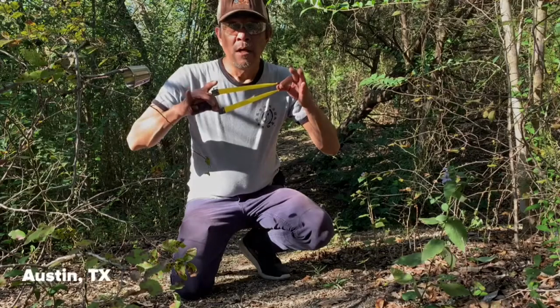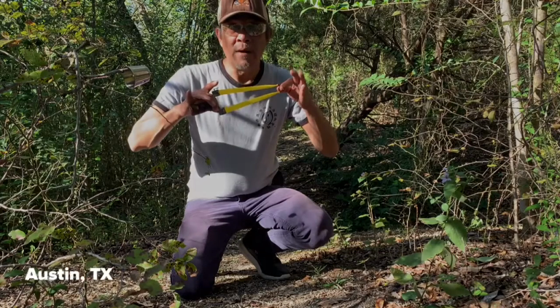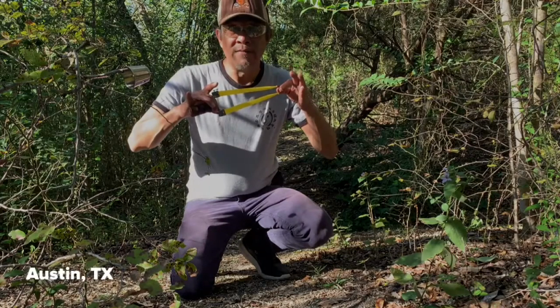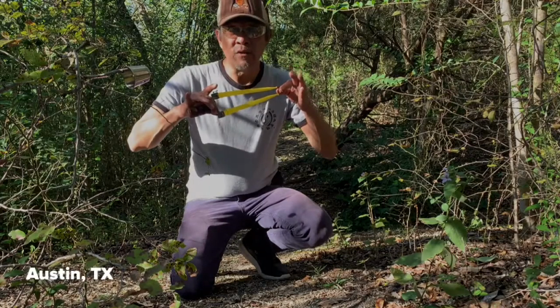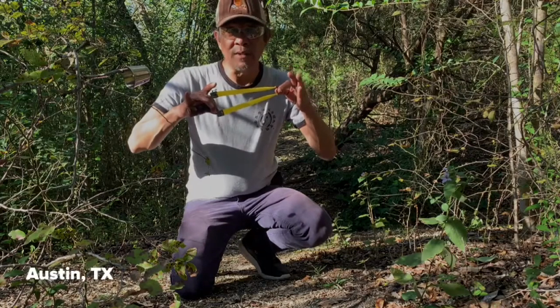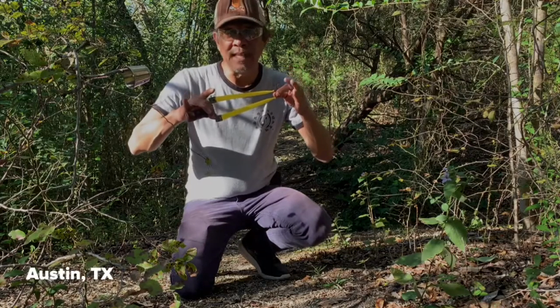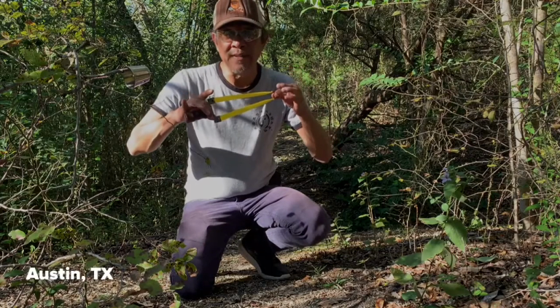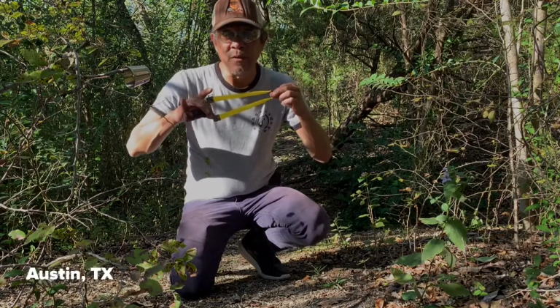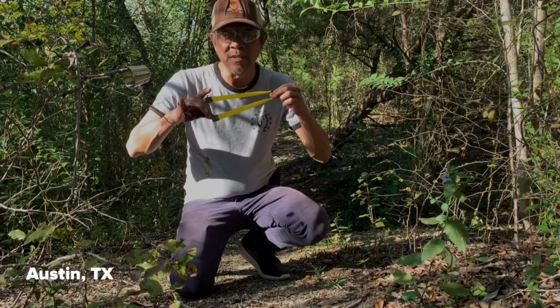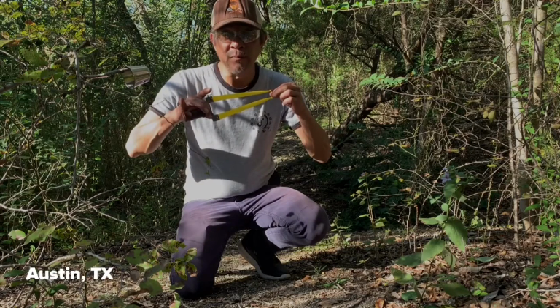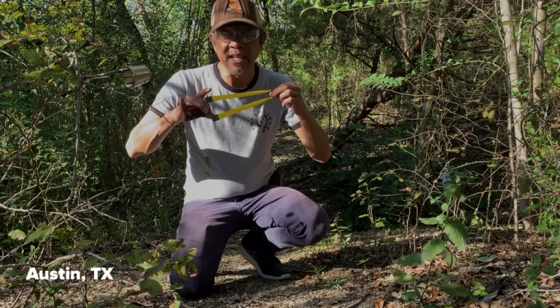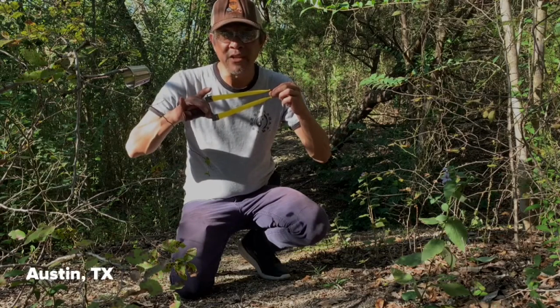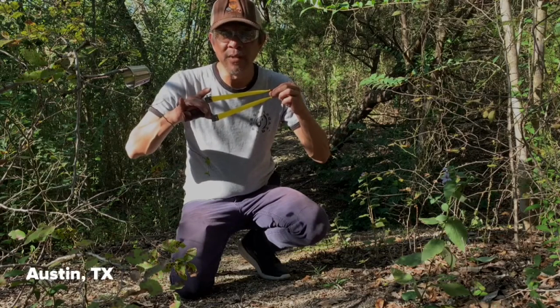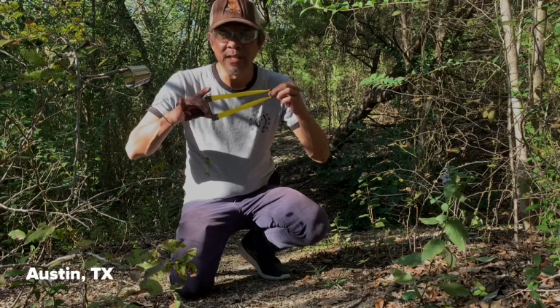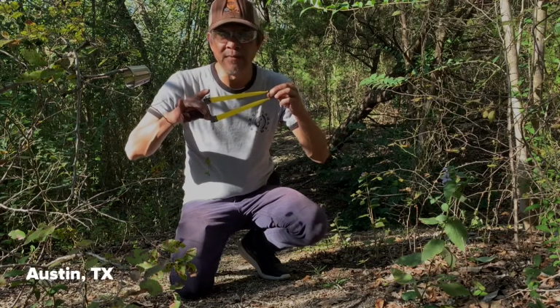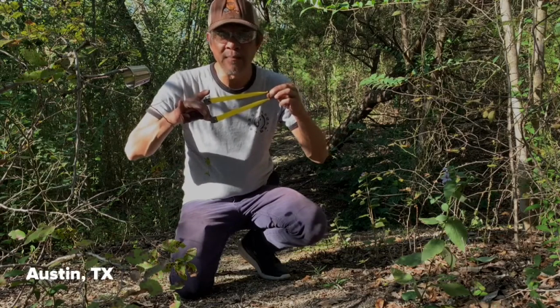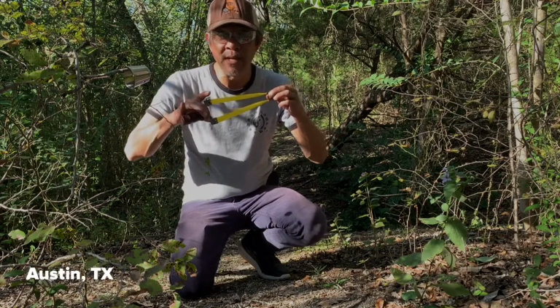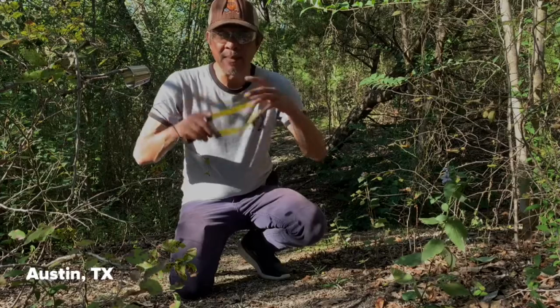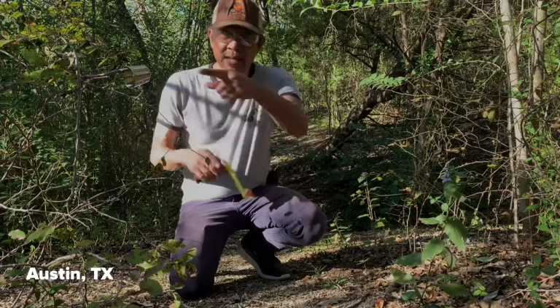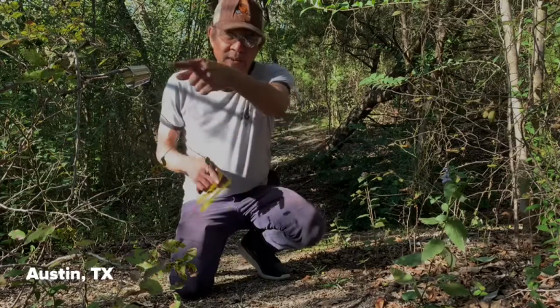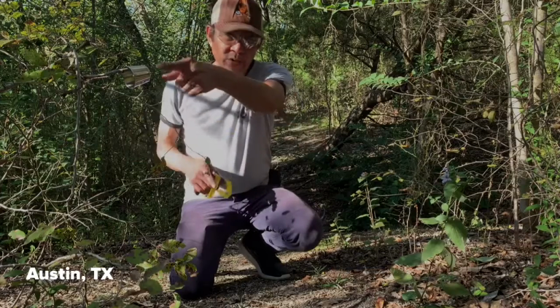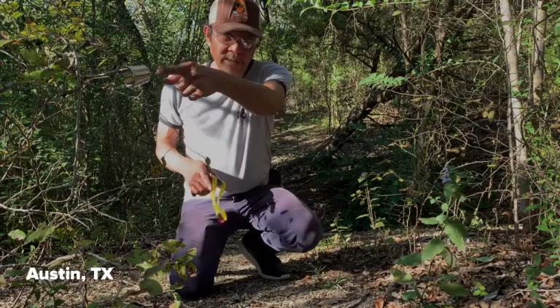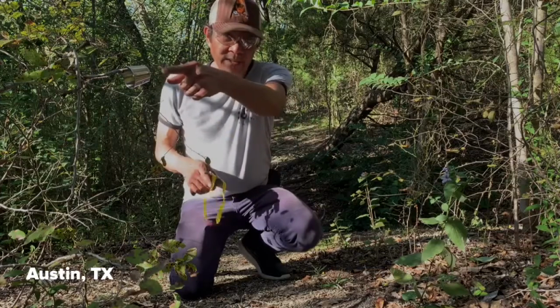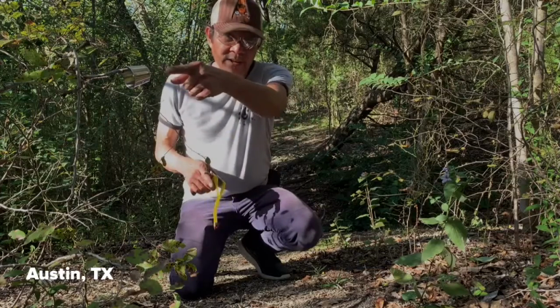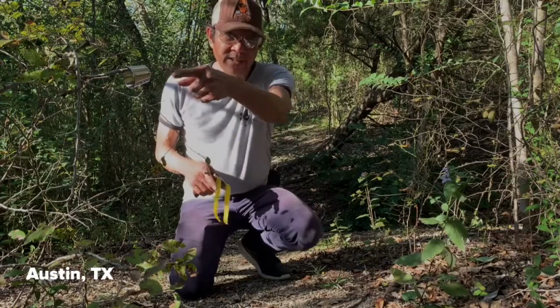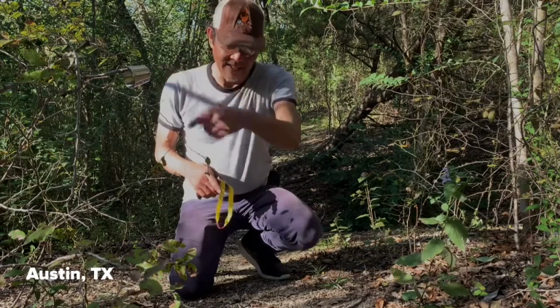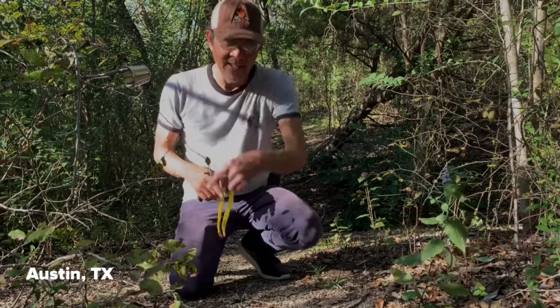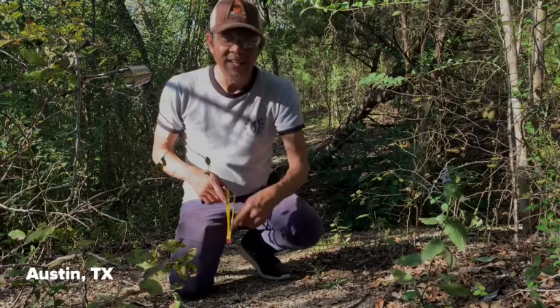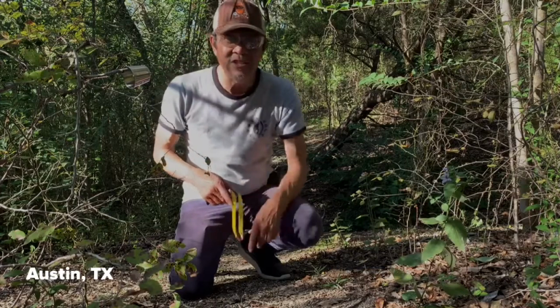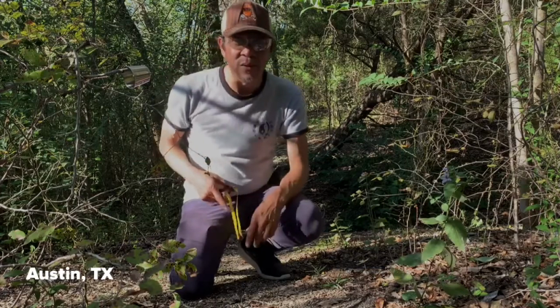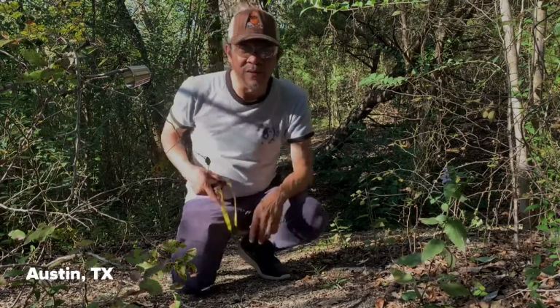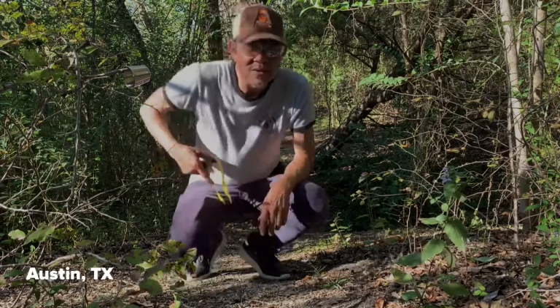All right, folks, once again, Foamster bringing you another flip clip, getting ready to hit my target. Let's do it, folks.